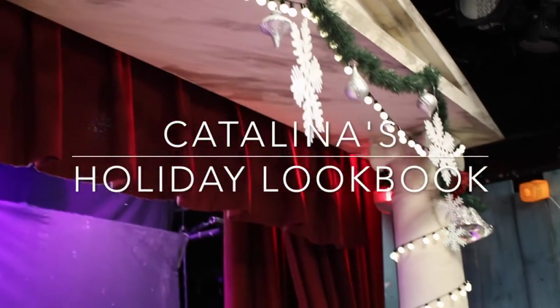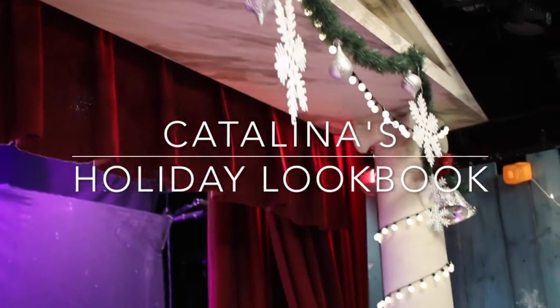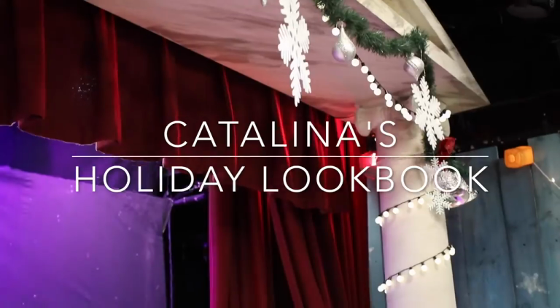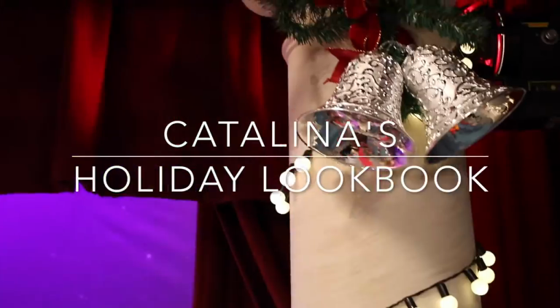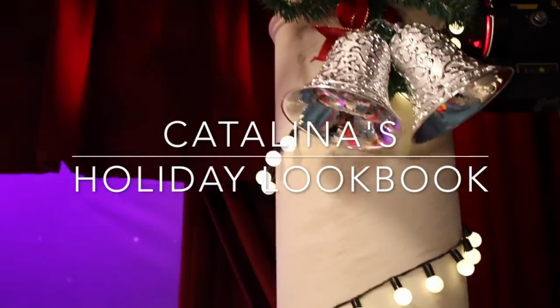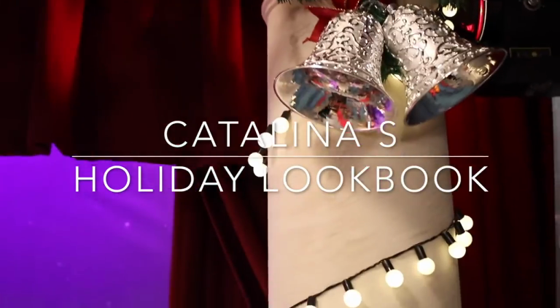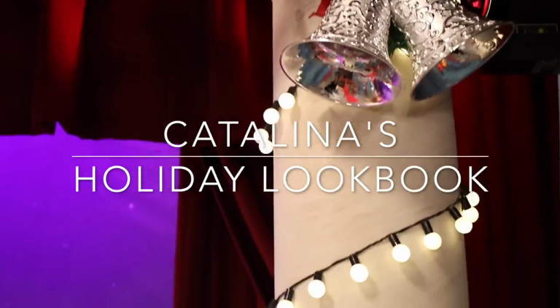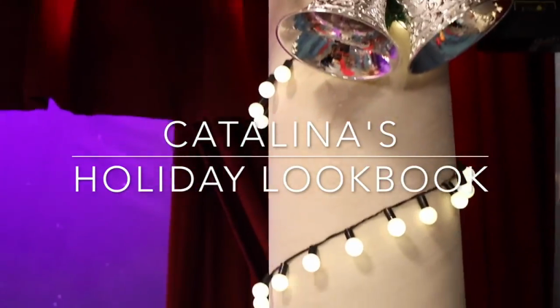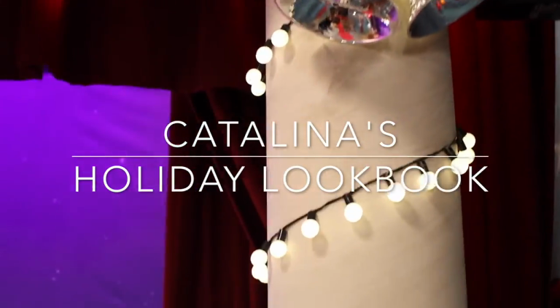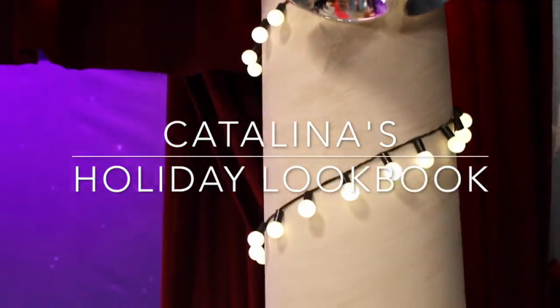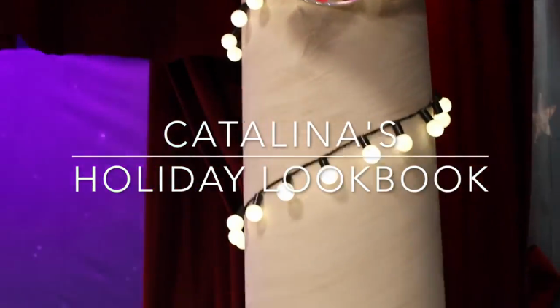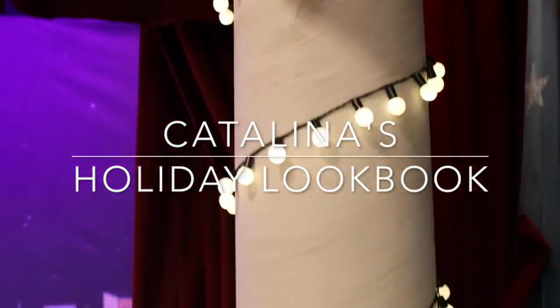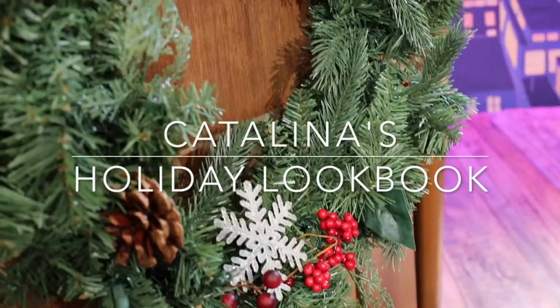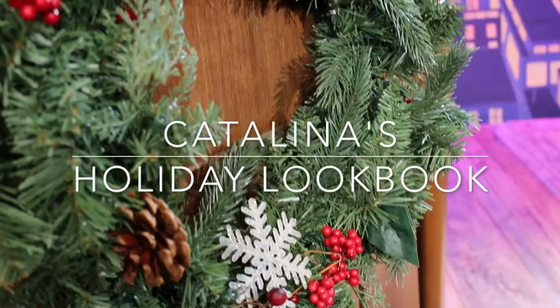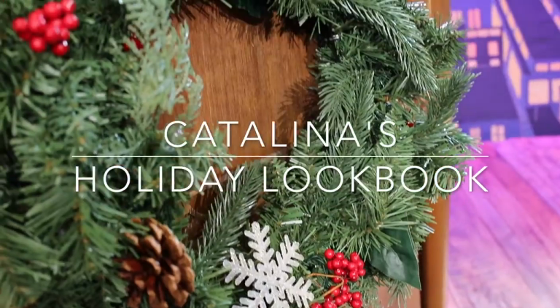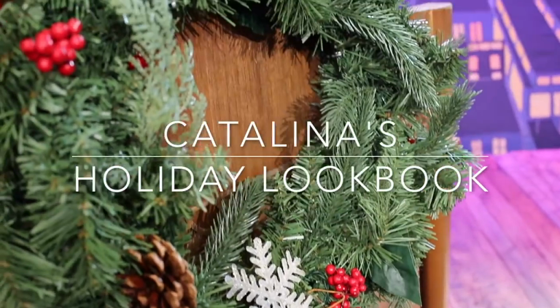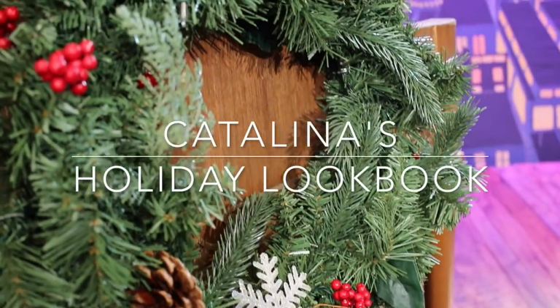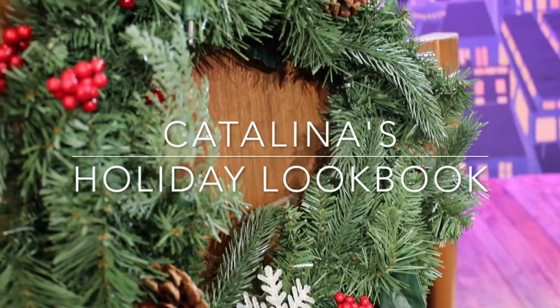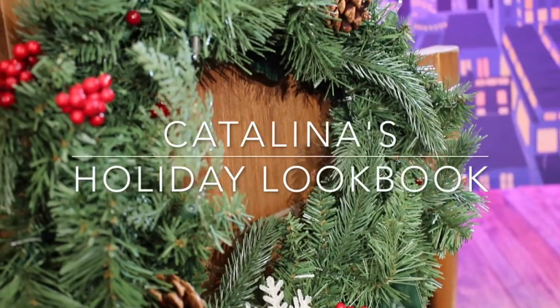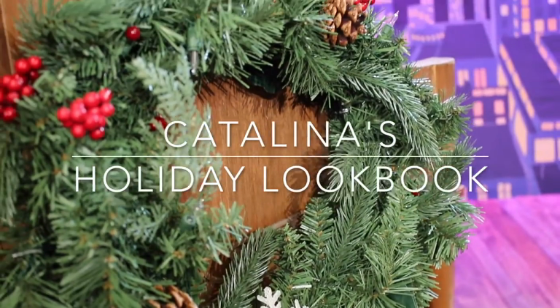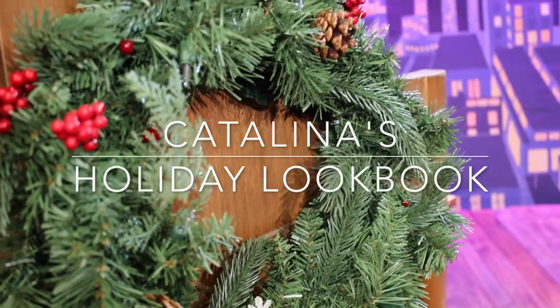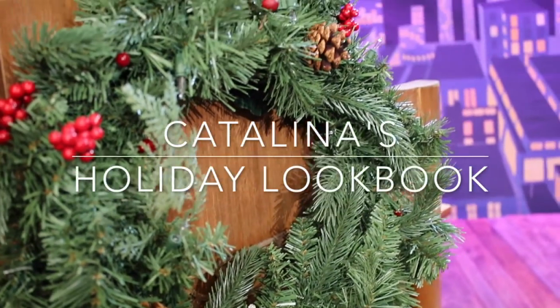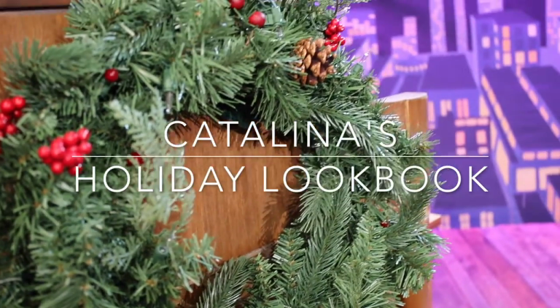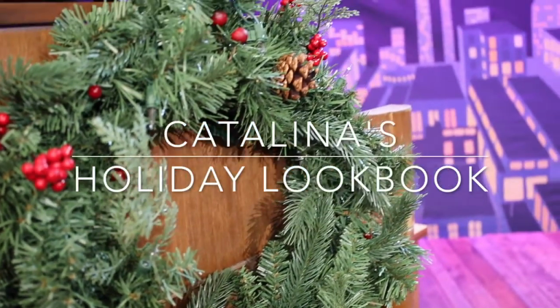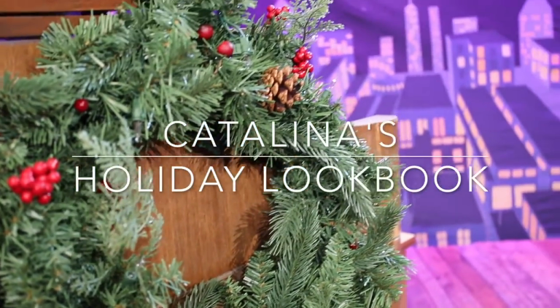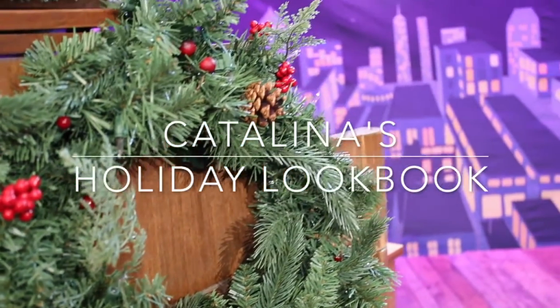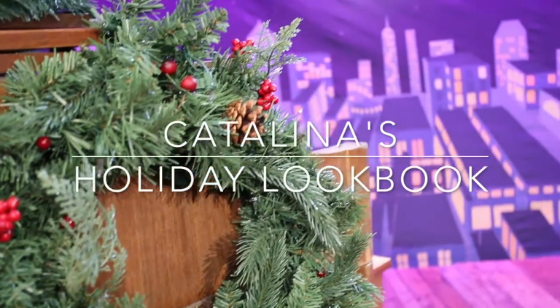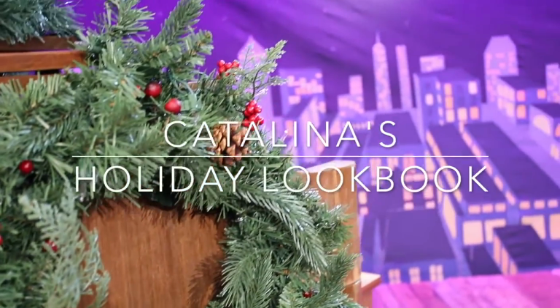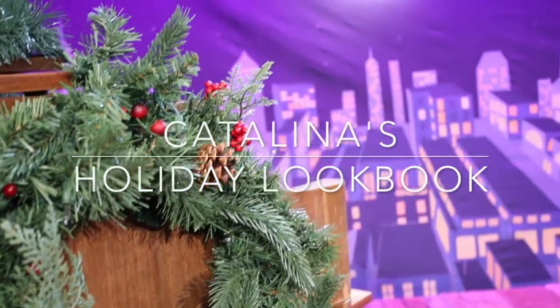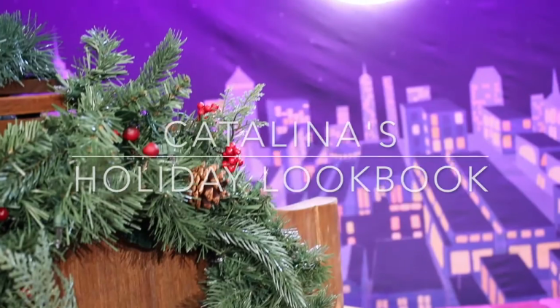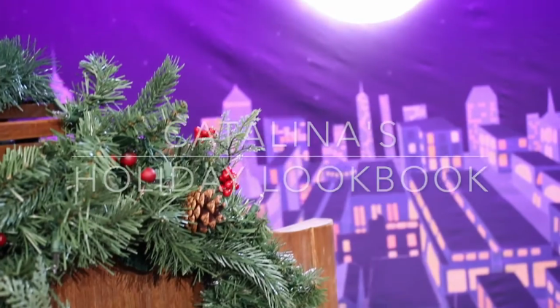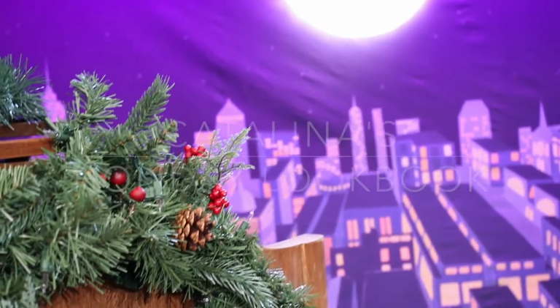In today's video I'm sharing four of my favorite holiday looks for little girls with the help of my daughter, Catalina.